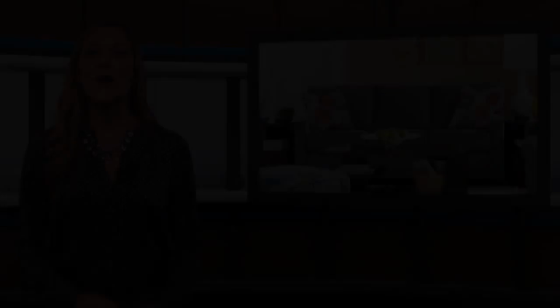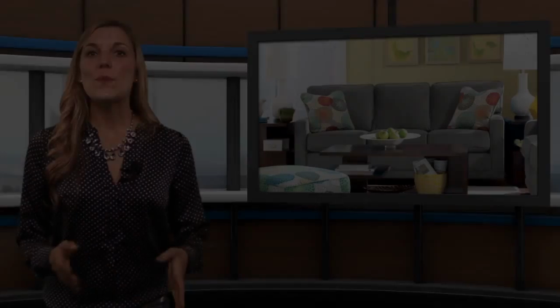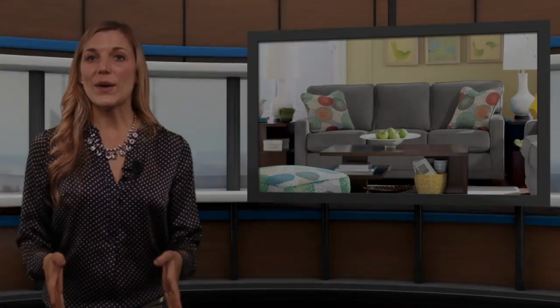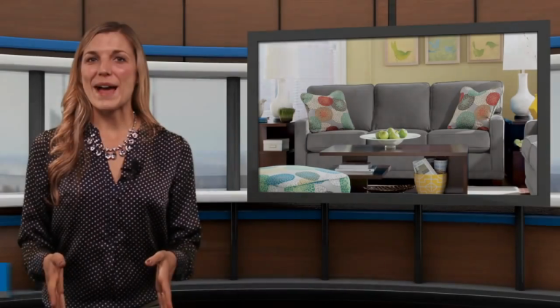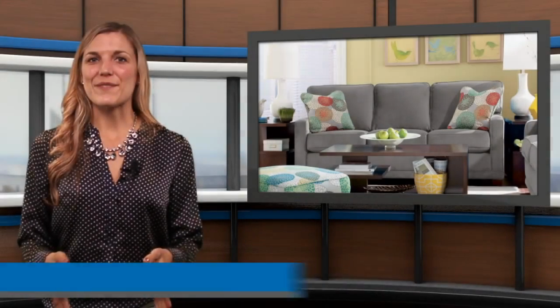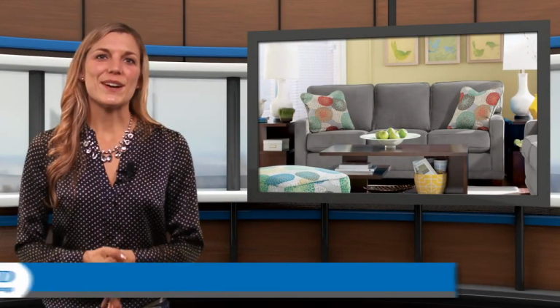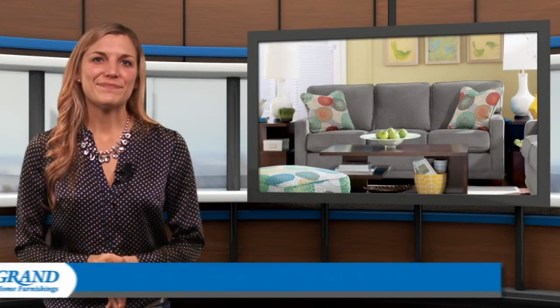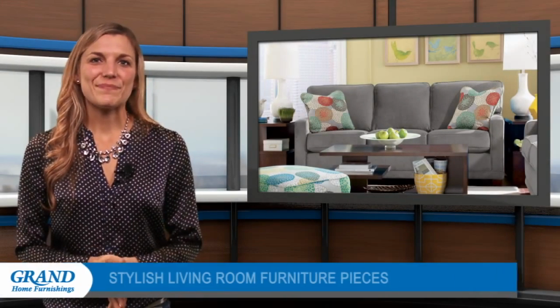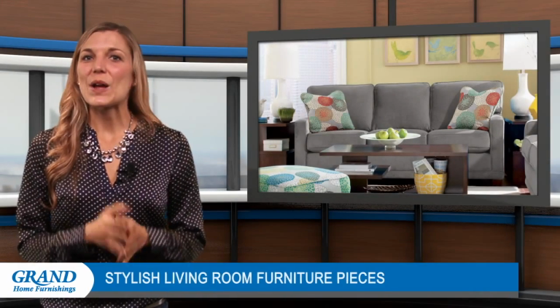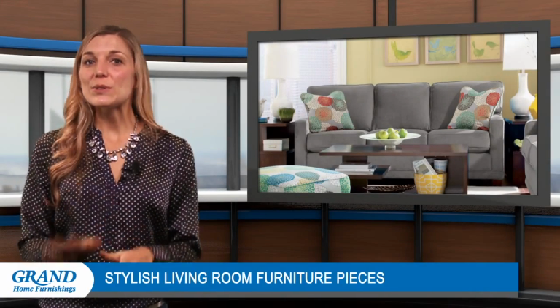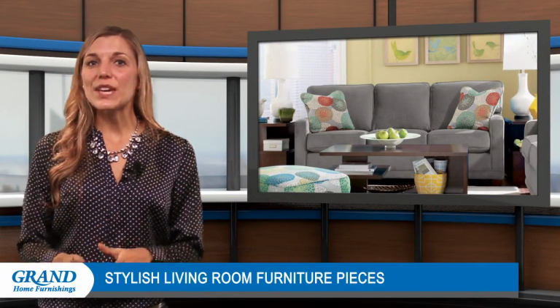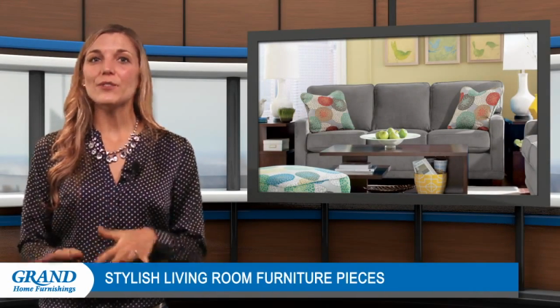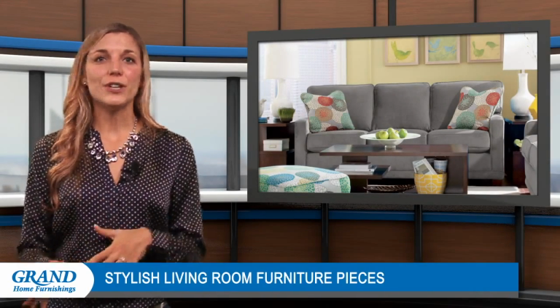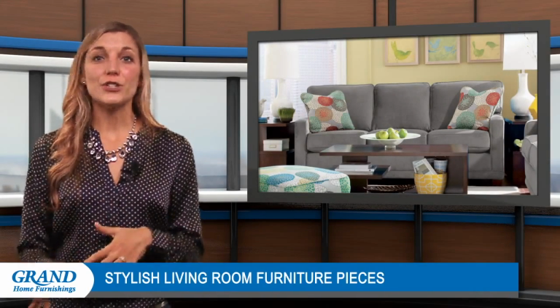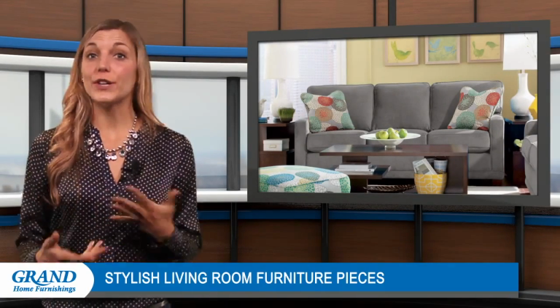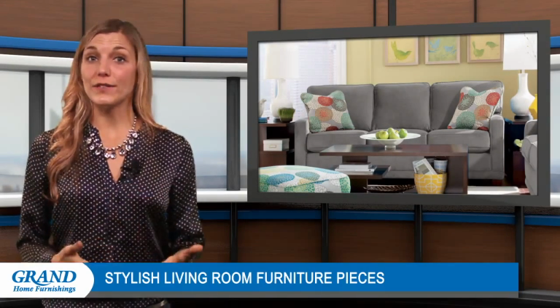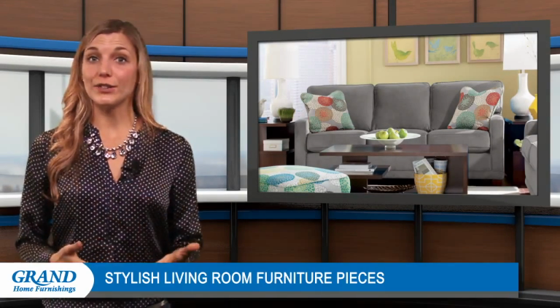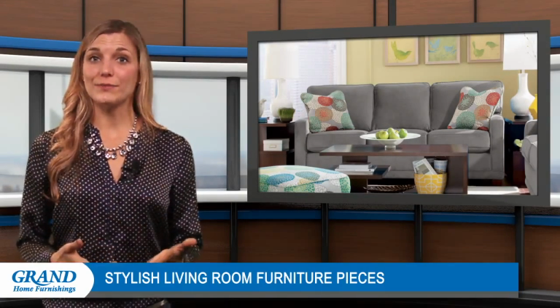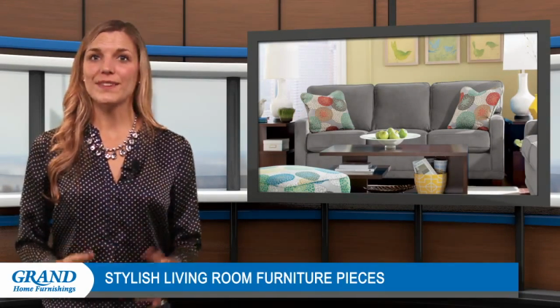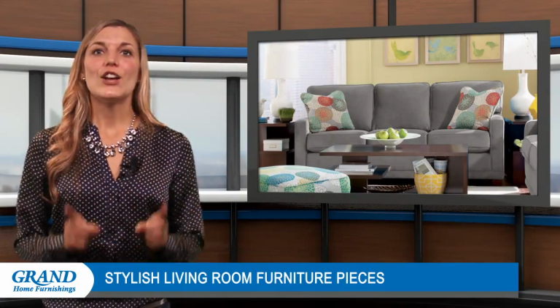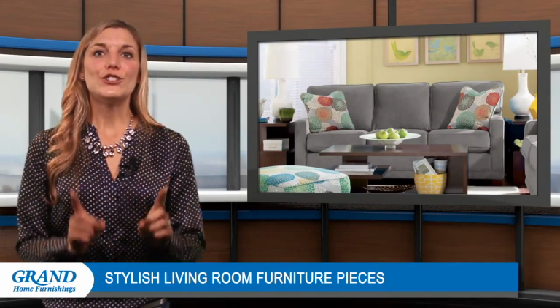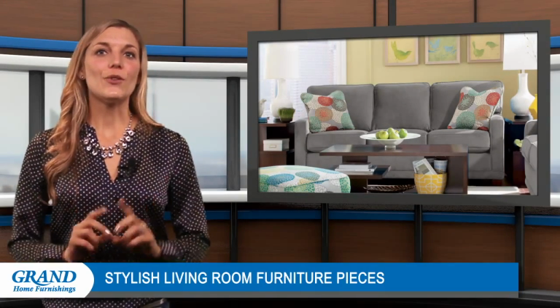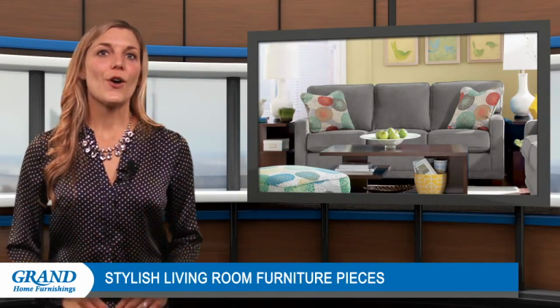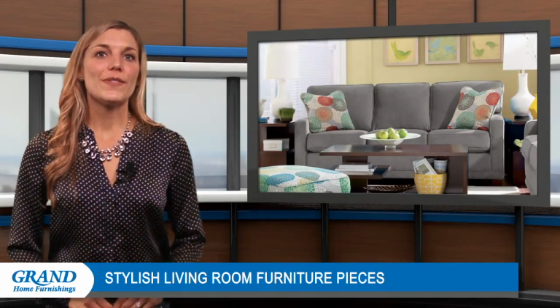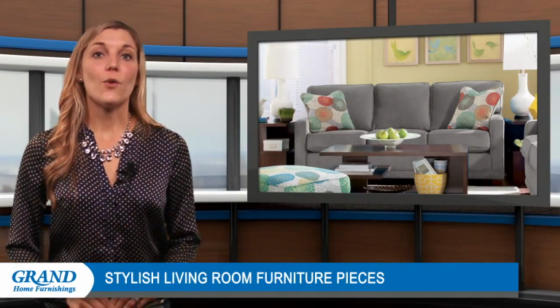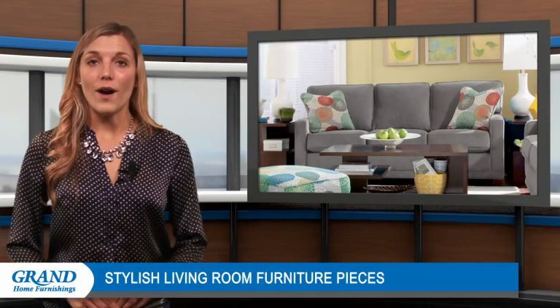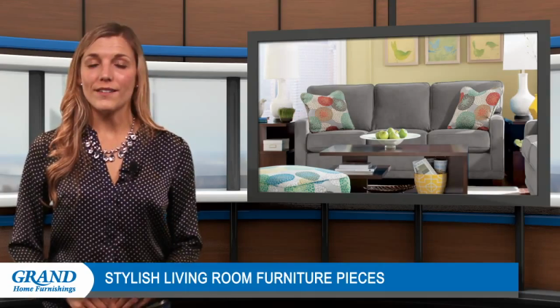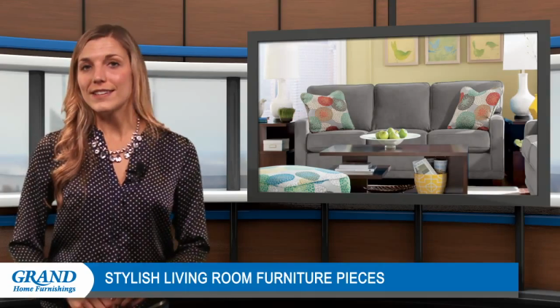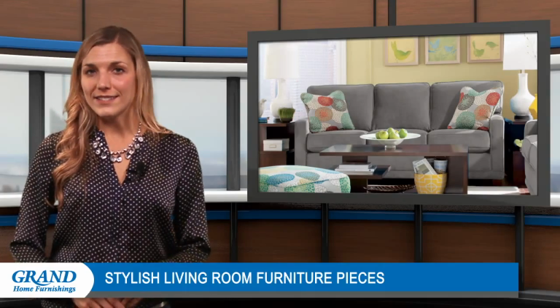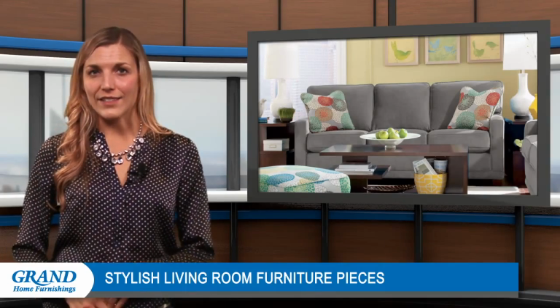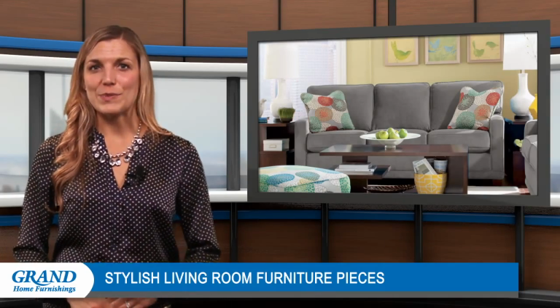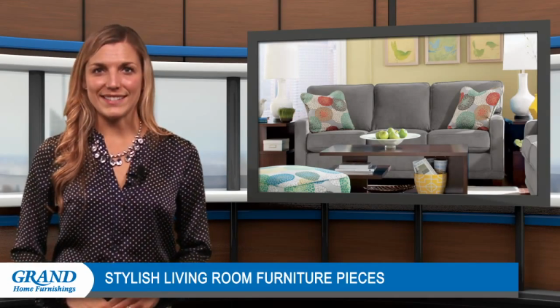Welcome back everyone. Are you looking for furniture for your living room? Don't go without one of these stylish pieces.